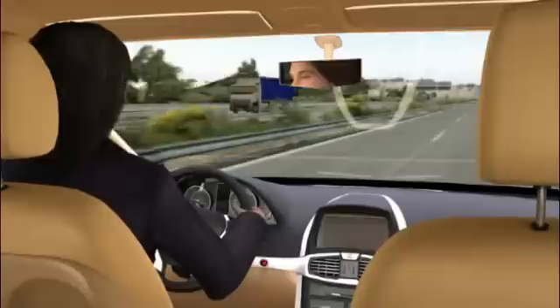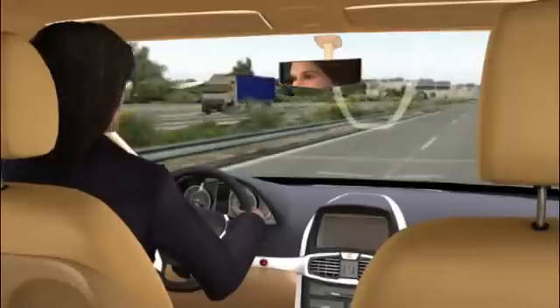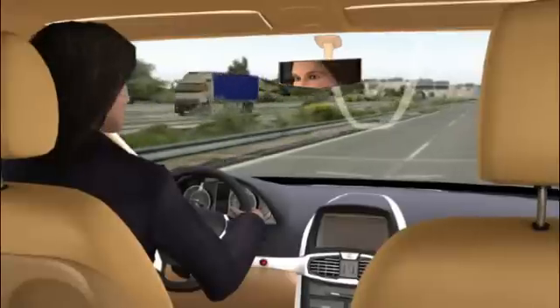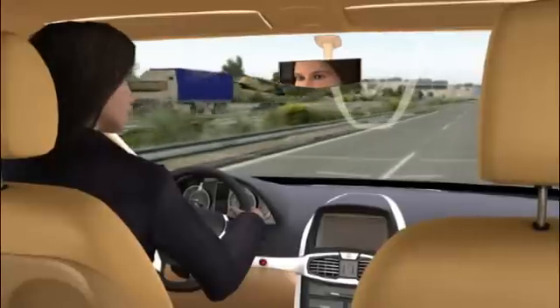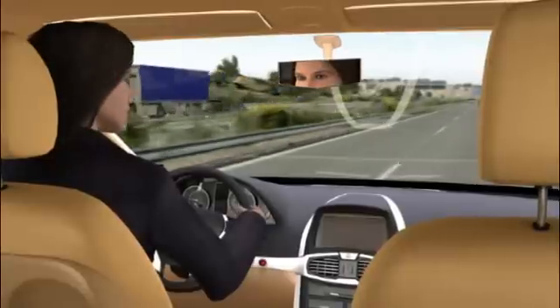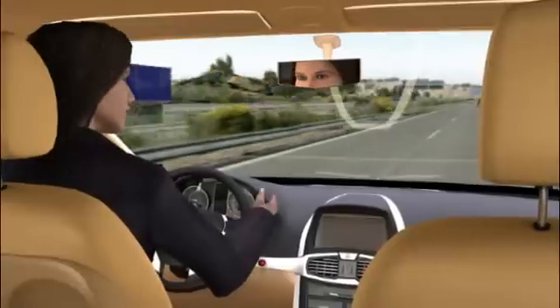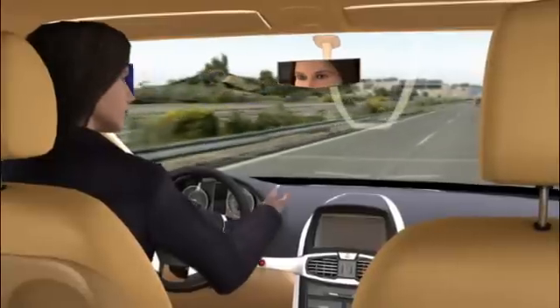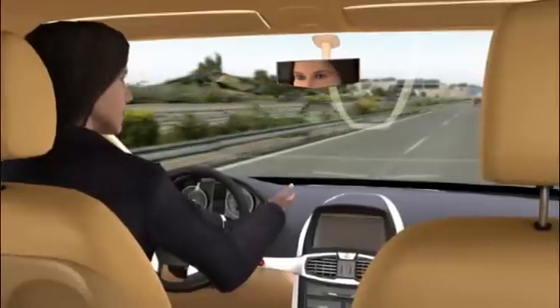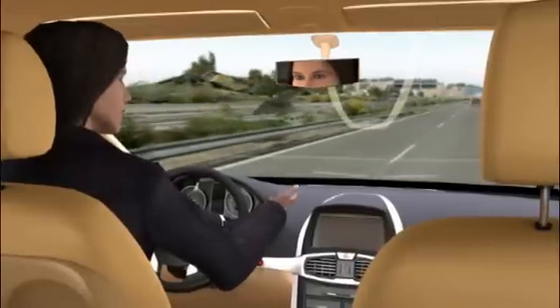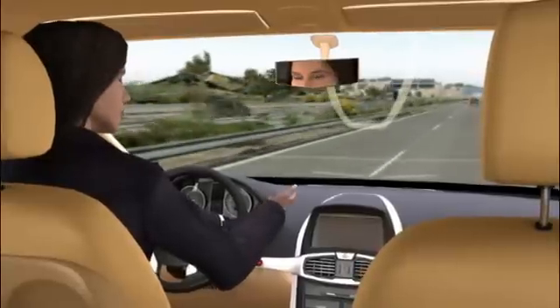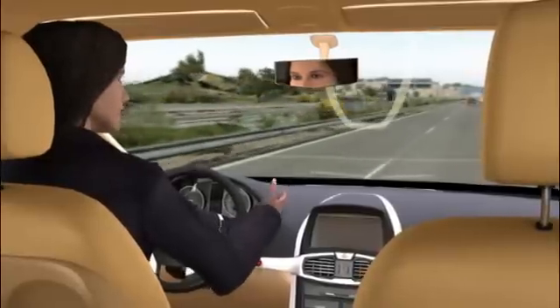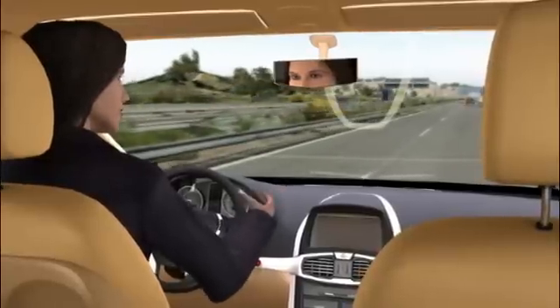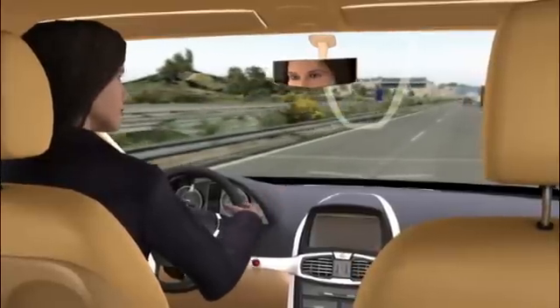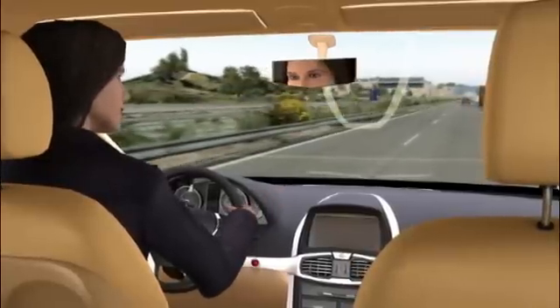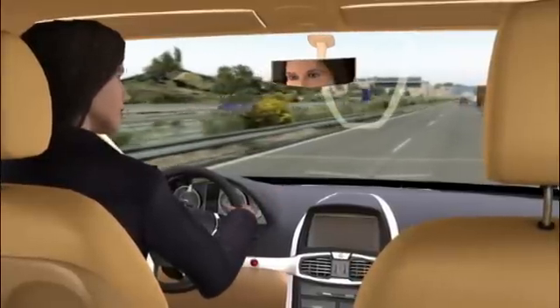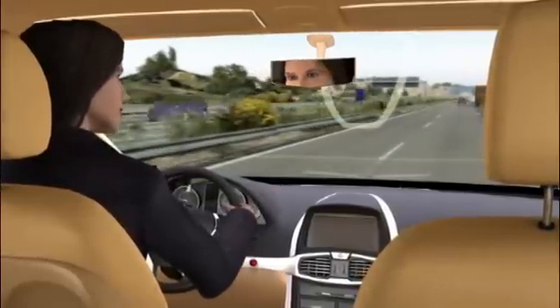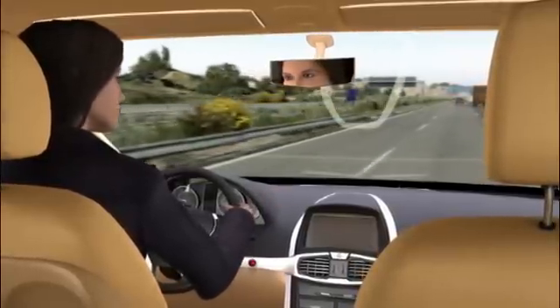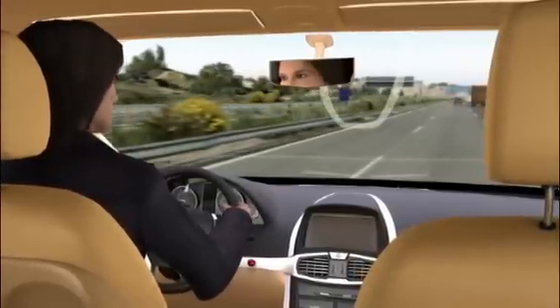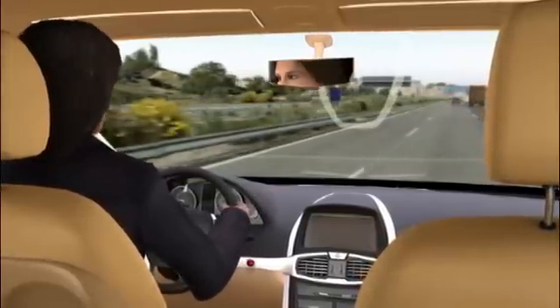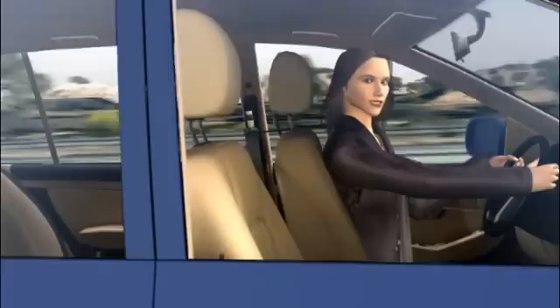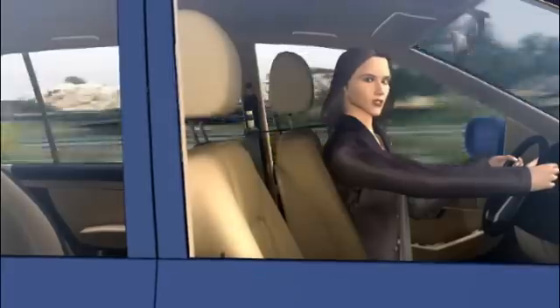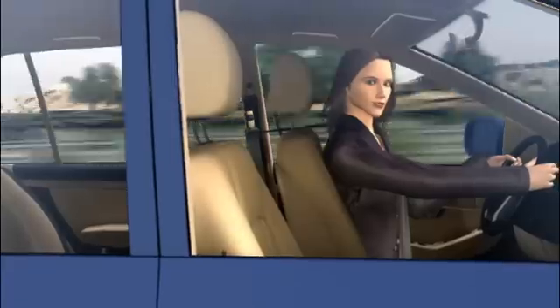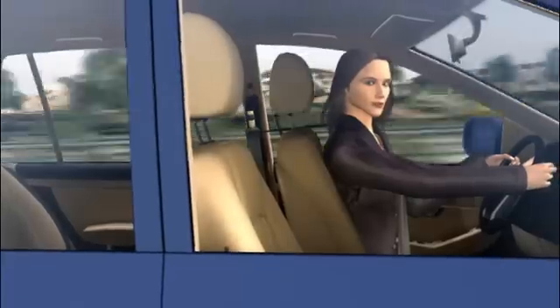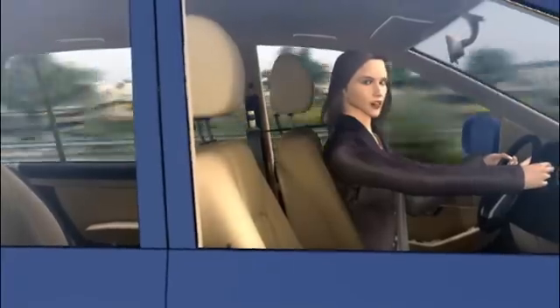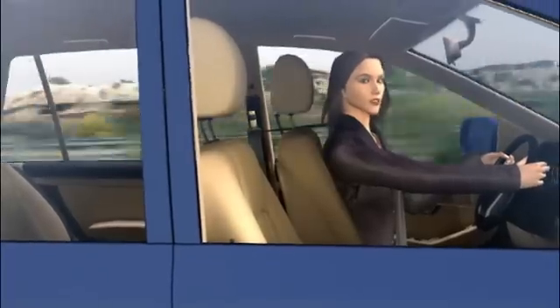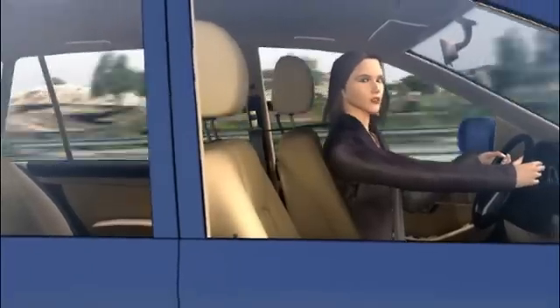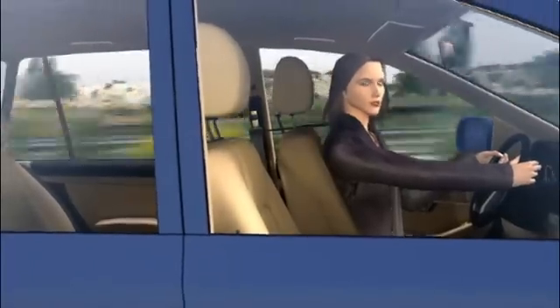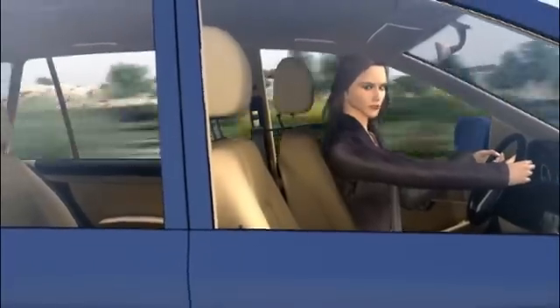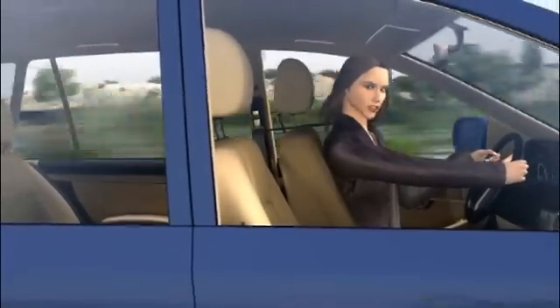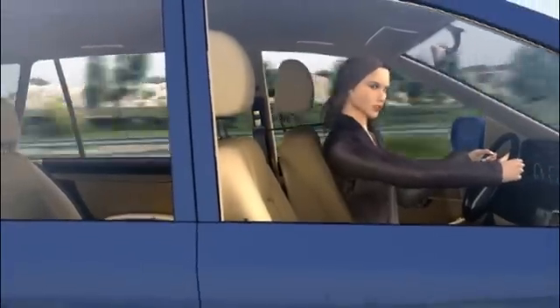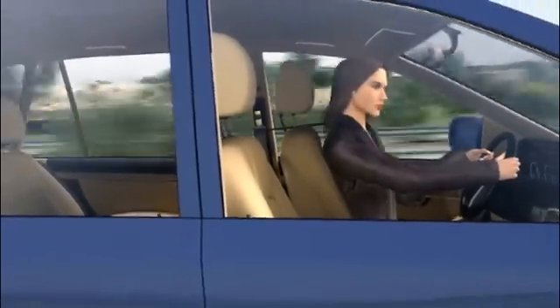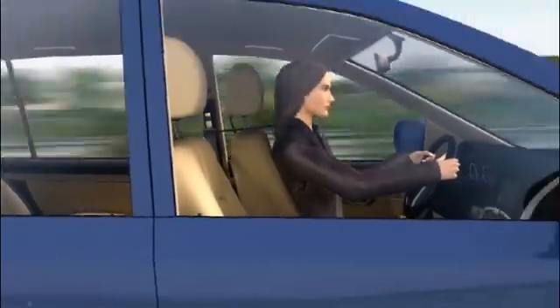For demonstration purposes, we'll now put ourselves in a critical driving situation. Ready? Hold on tight!